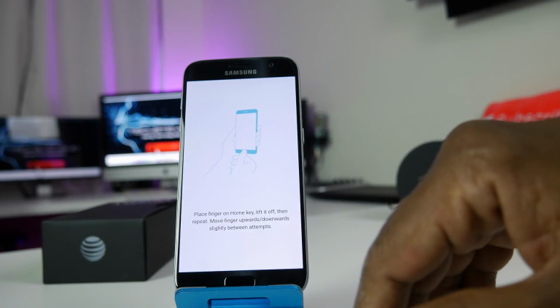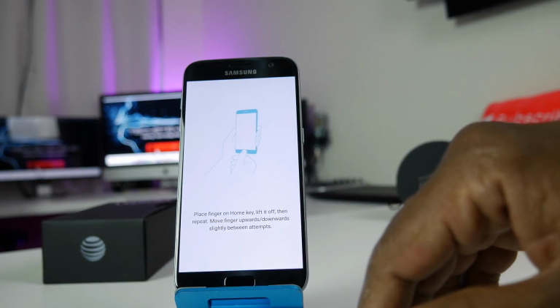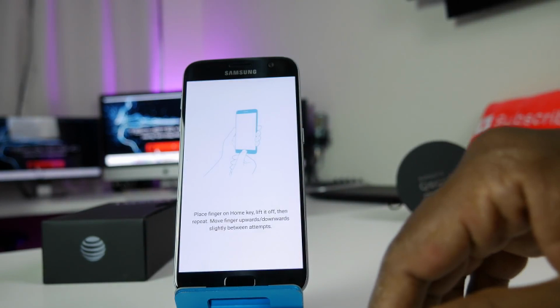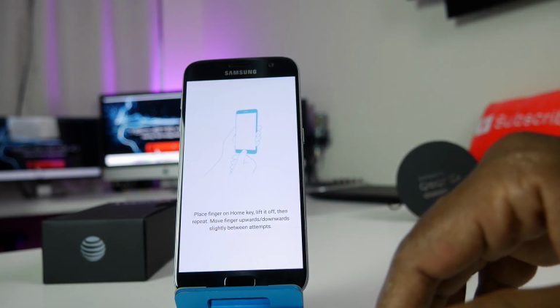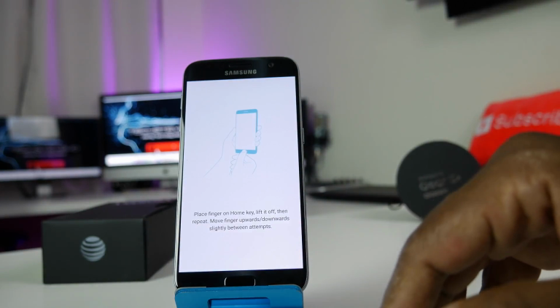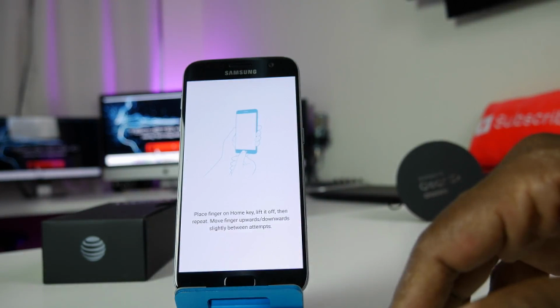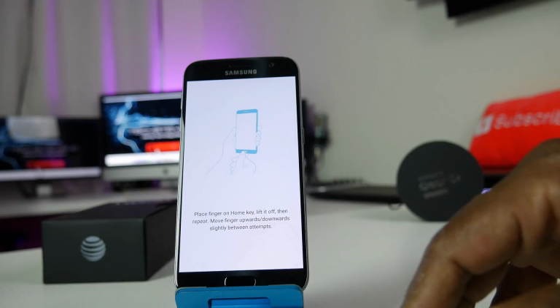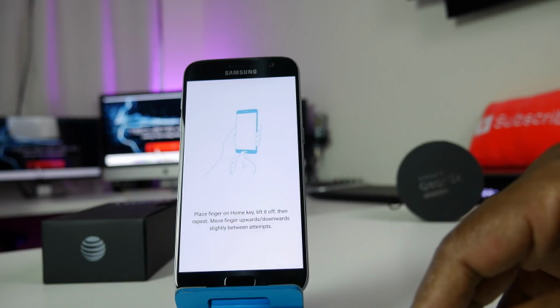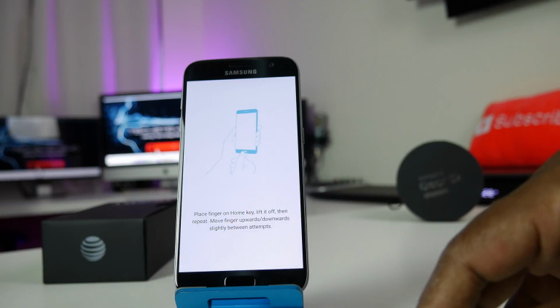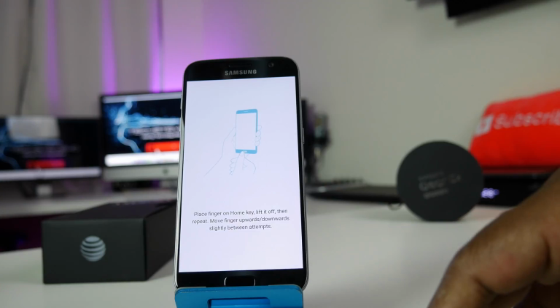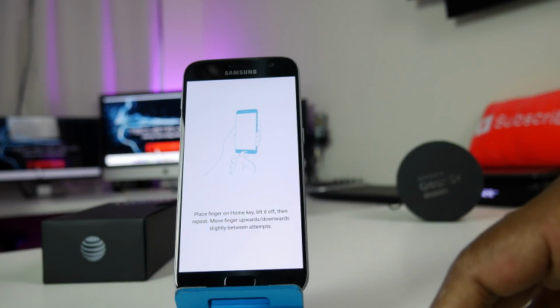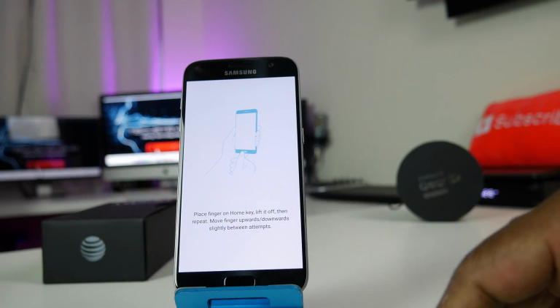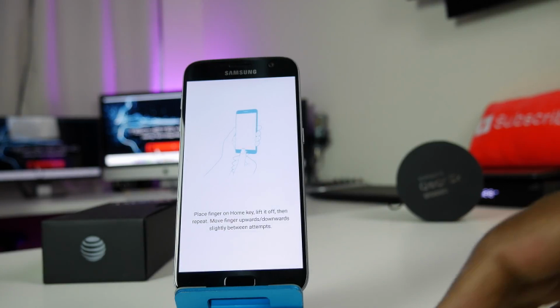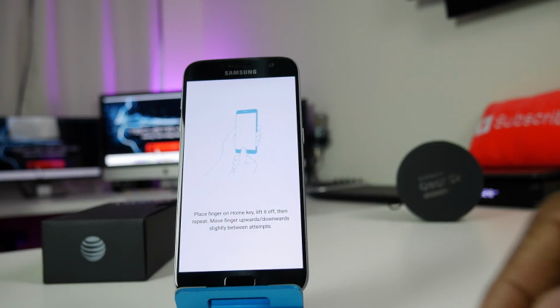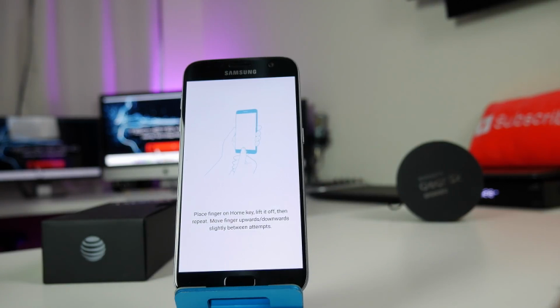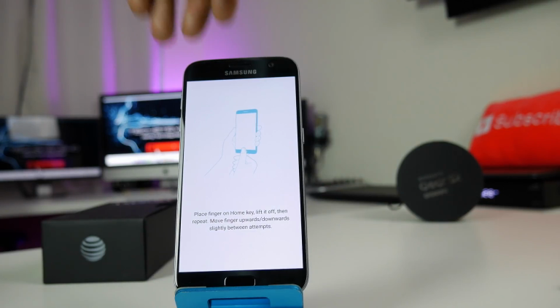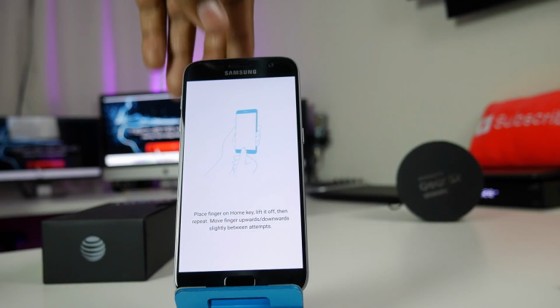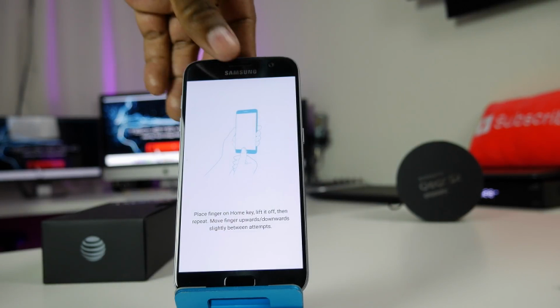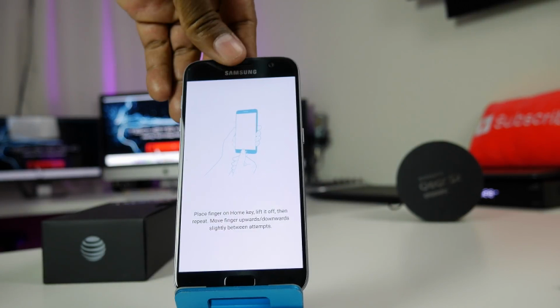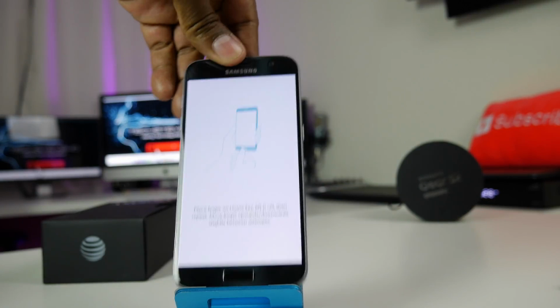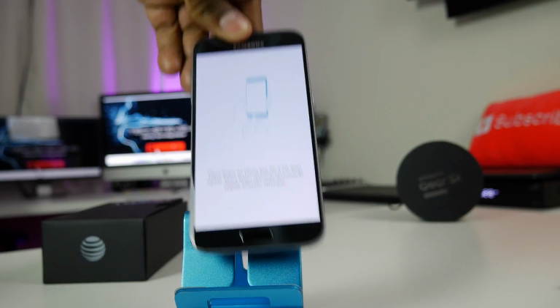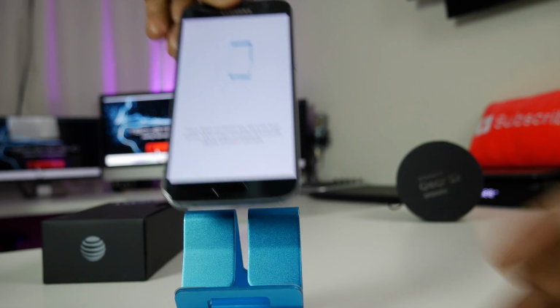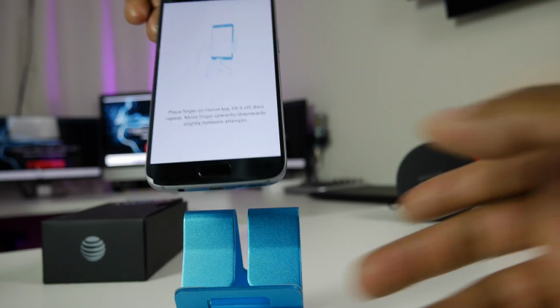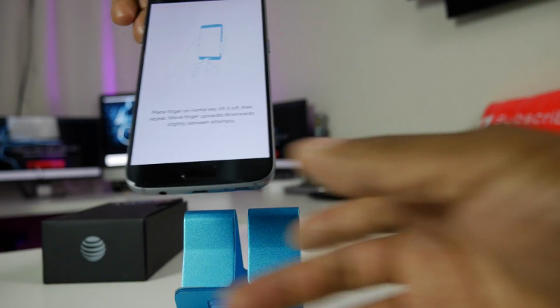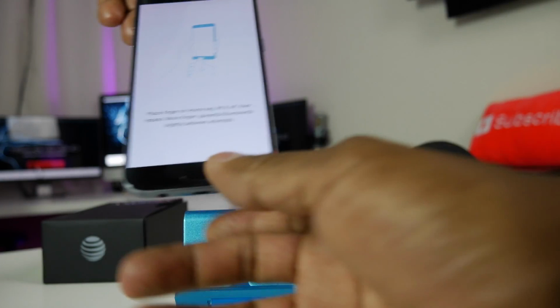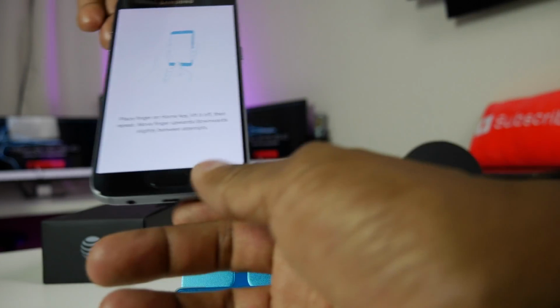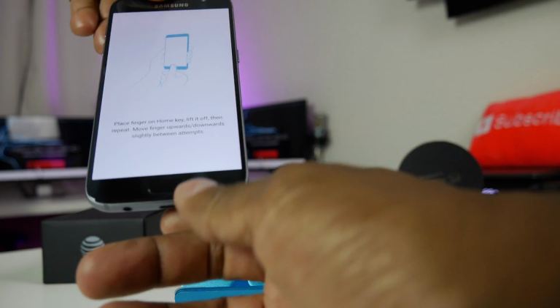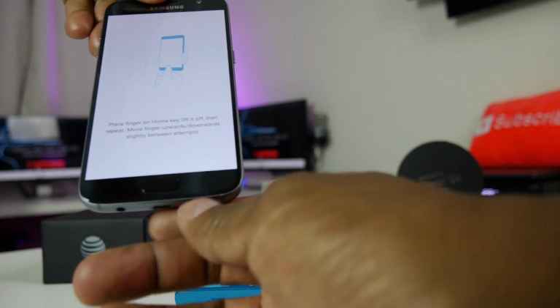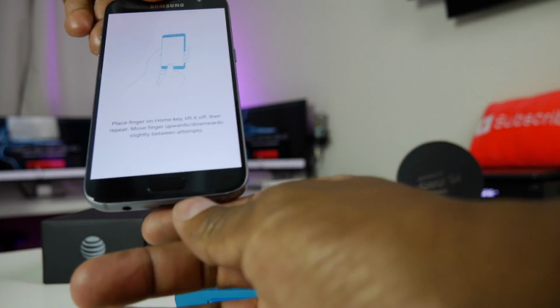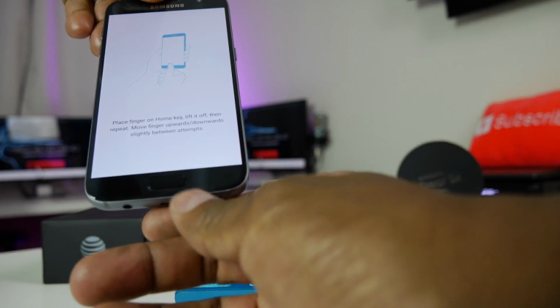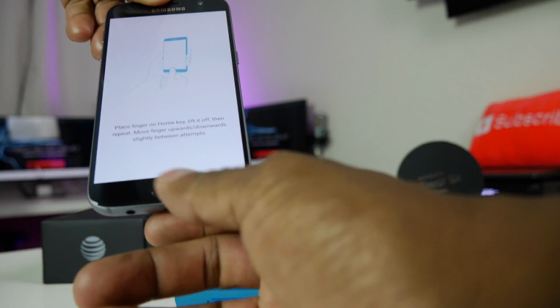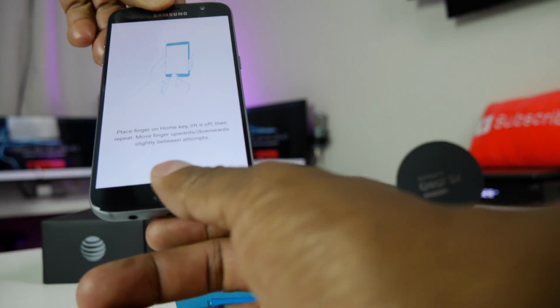So now it wants me to set the fingerprint up.